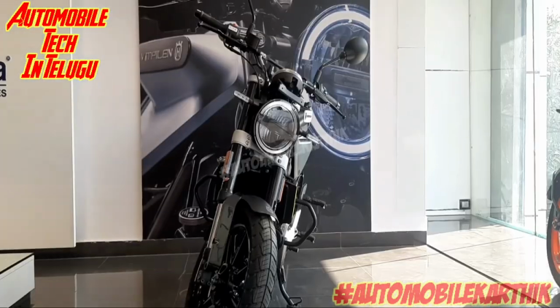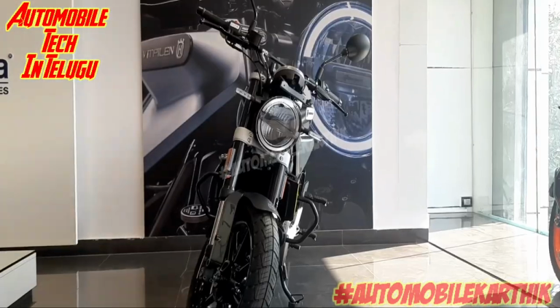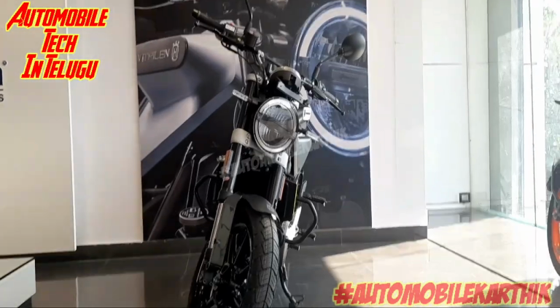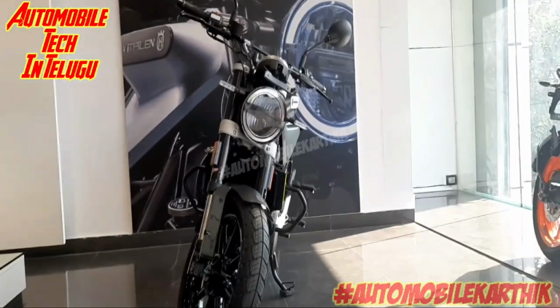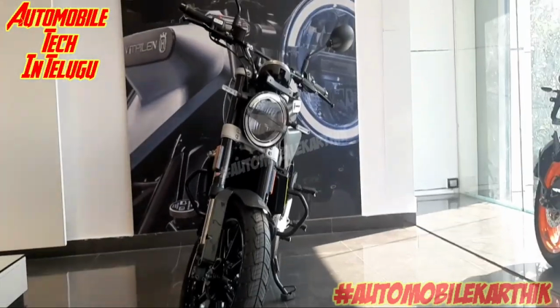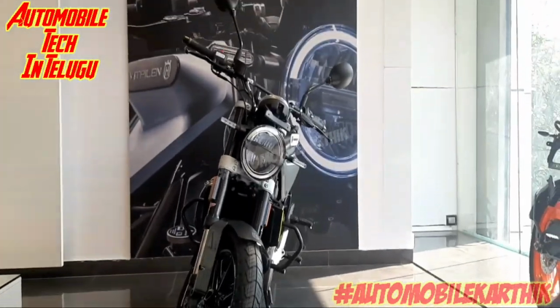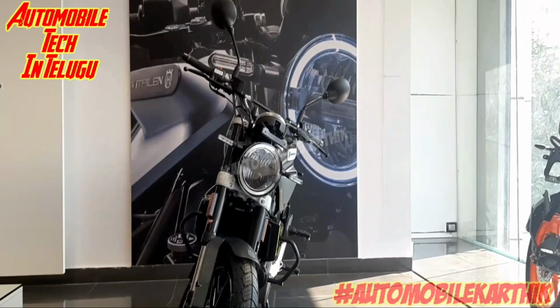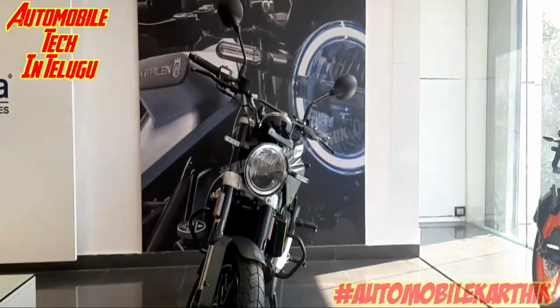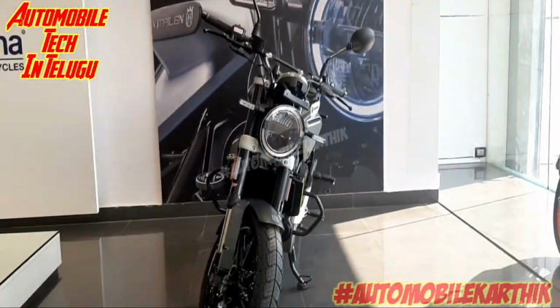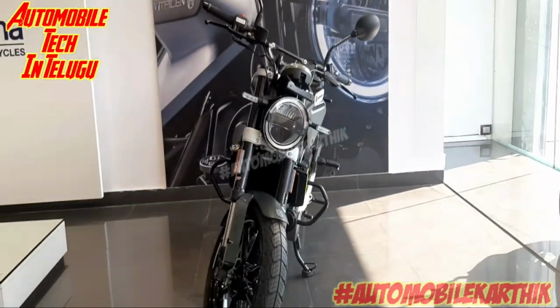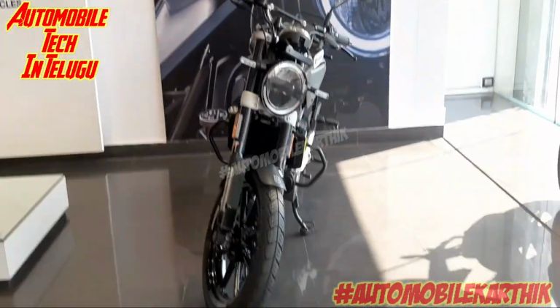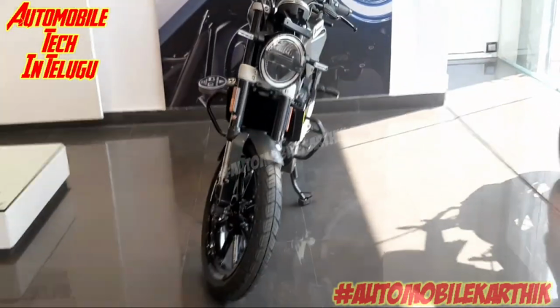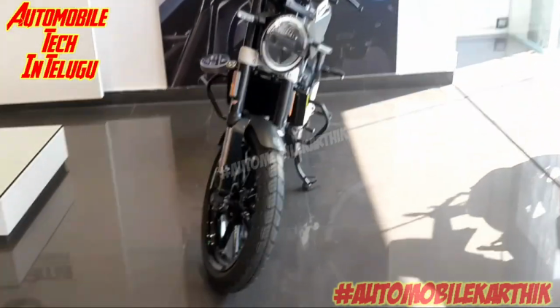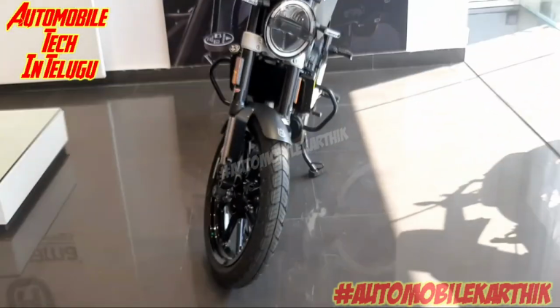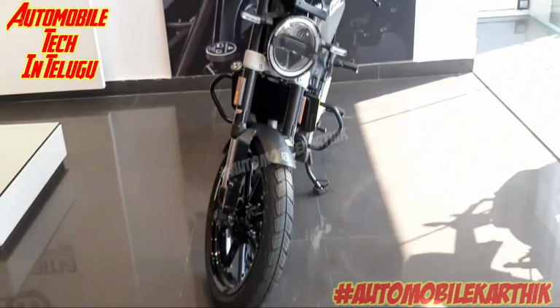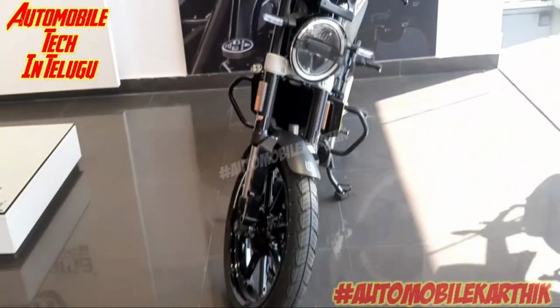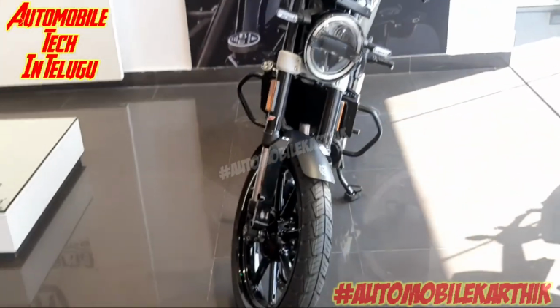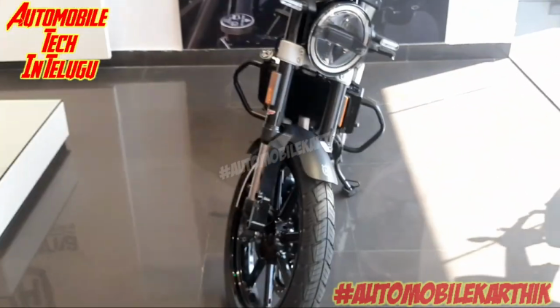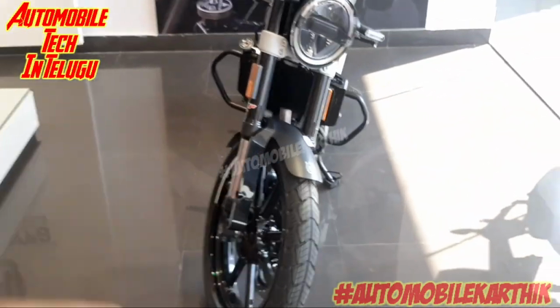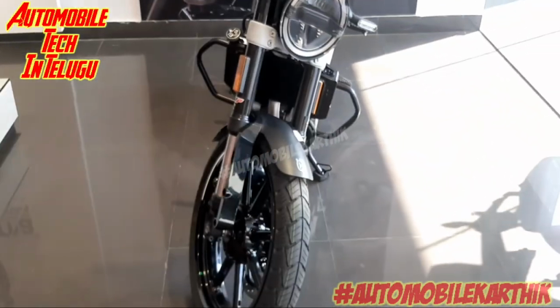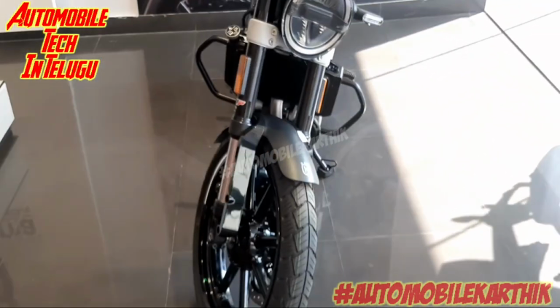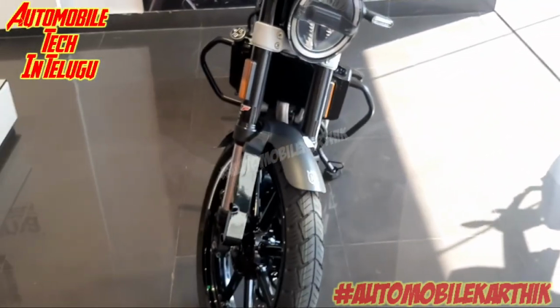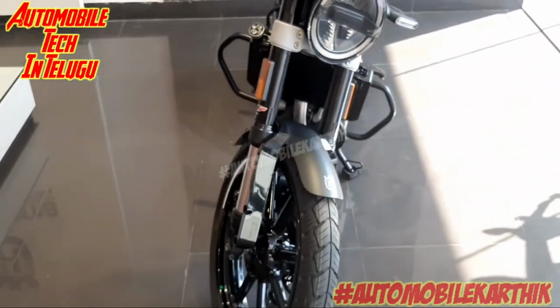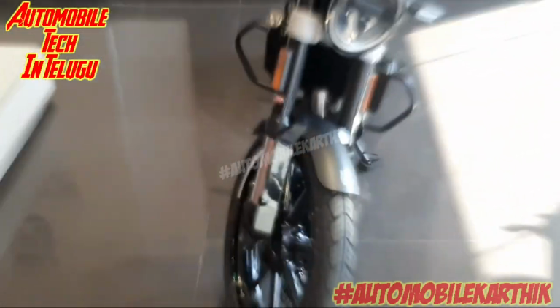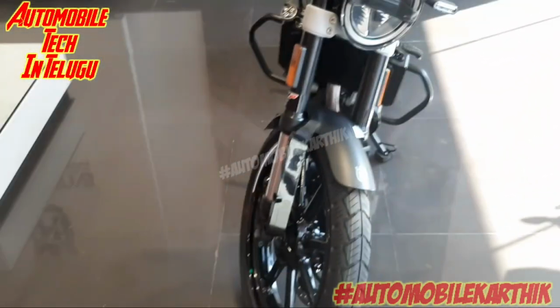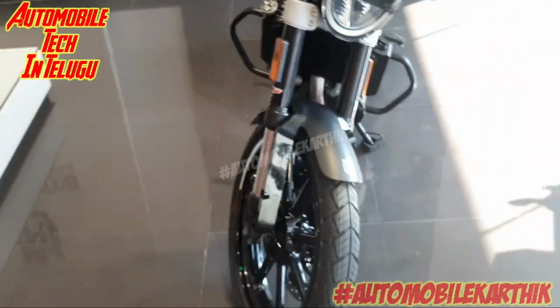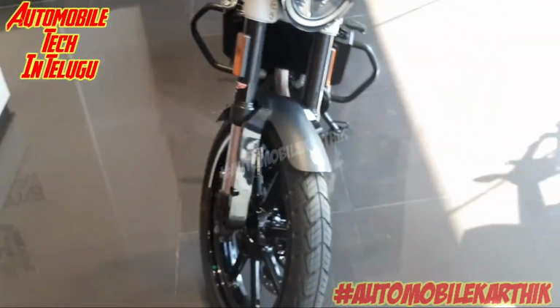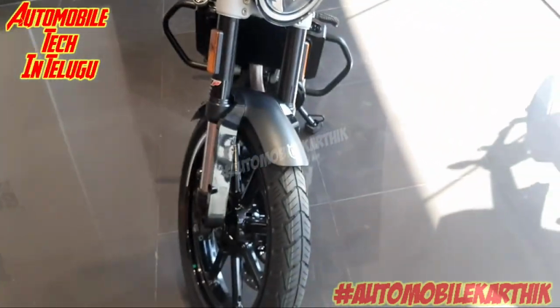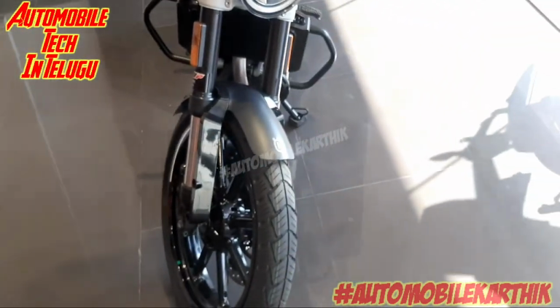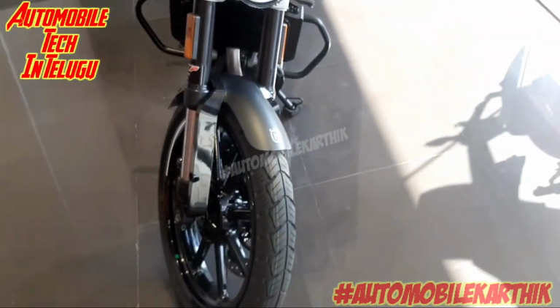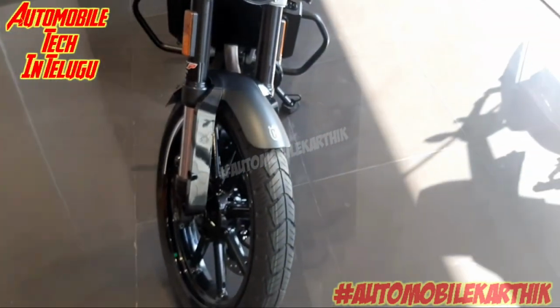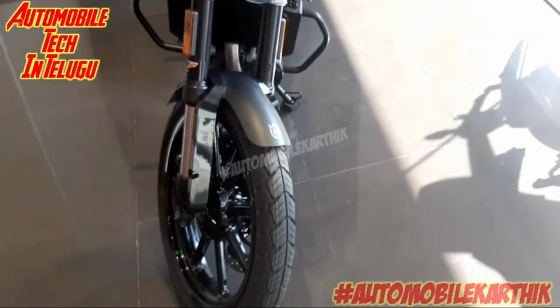So friends, we have a Husqvarna Svartpilen 250cc. Let's take a look at the front.